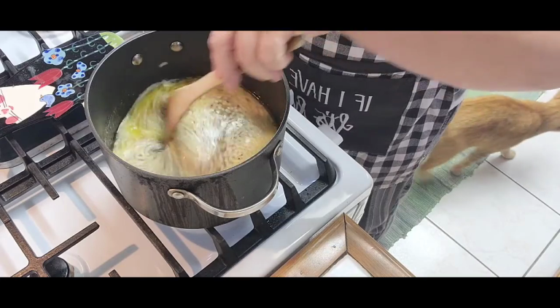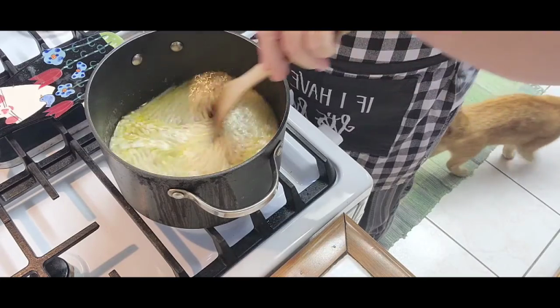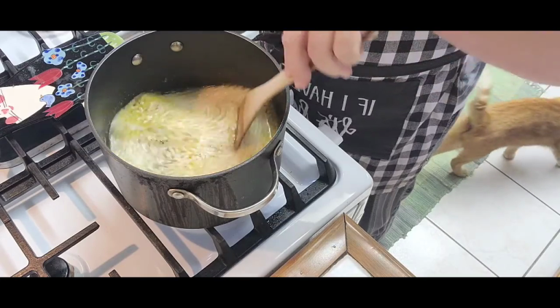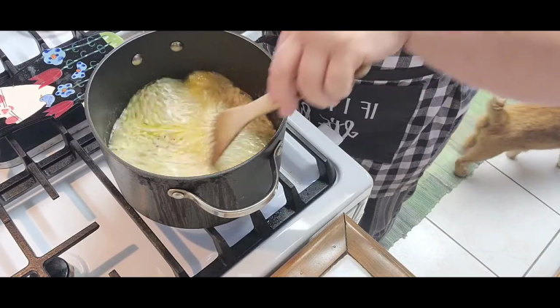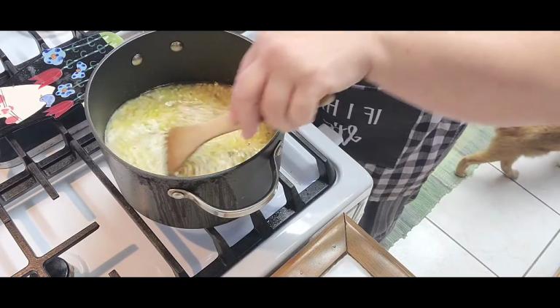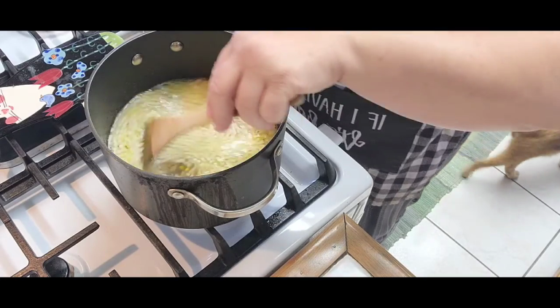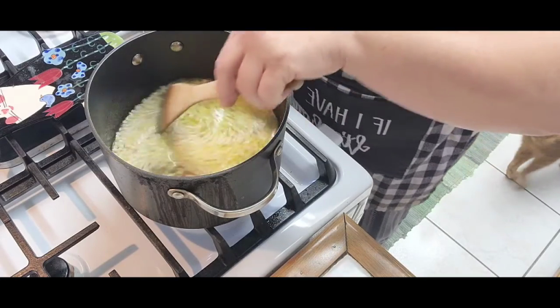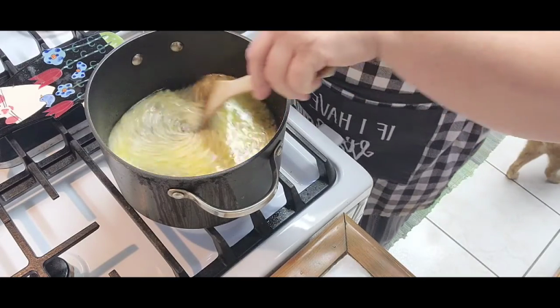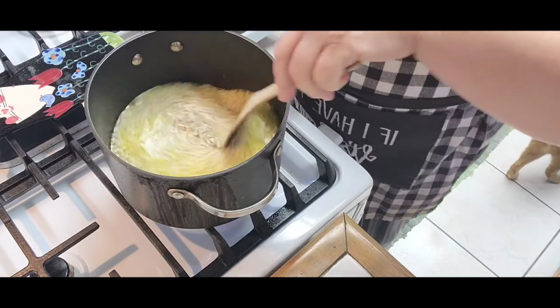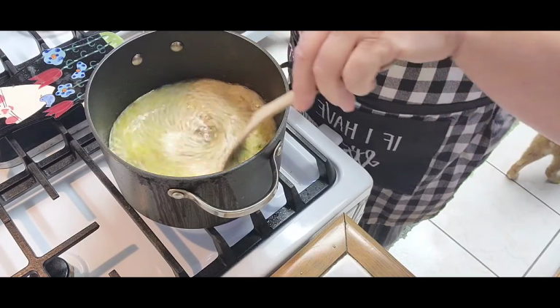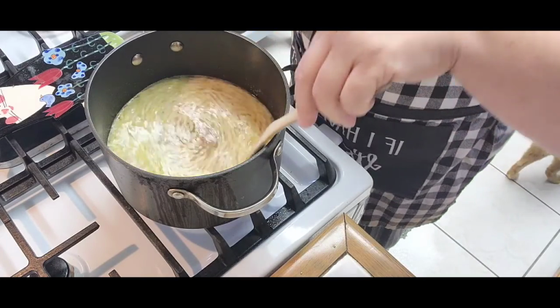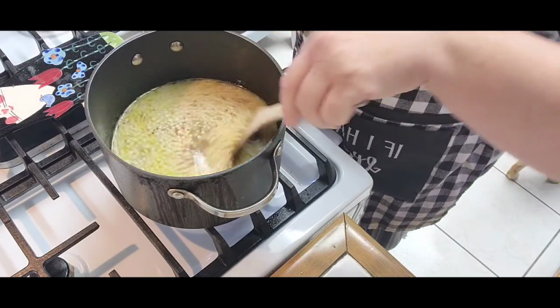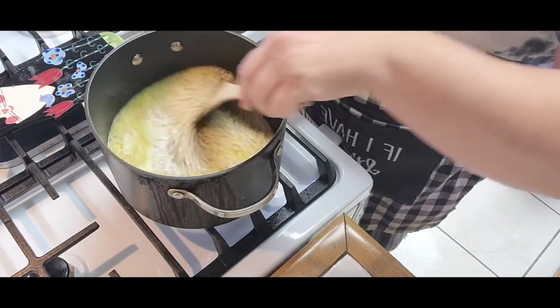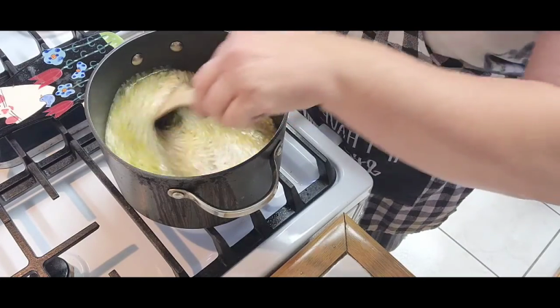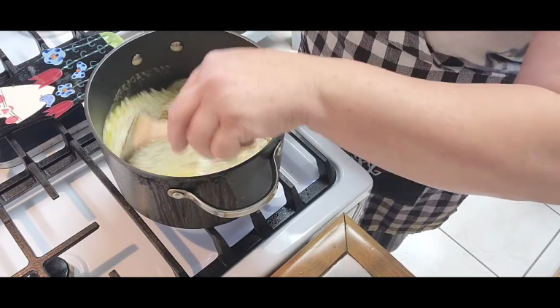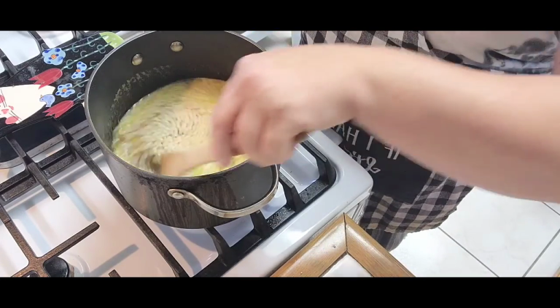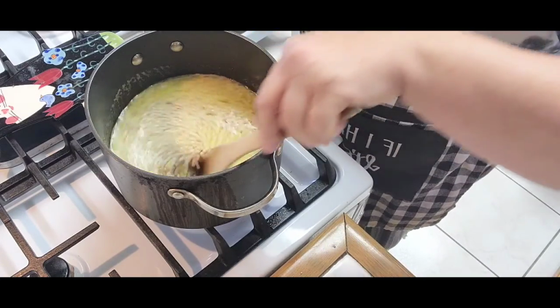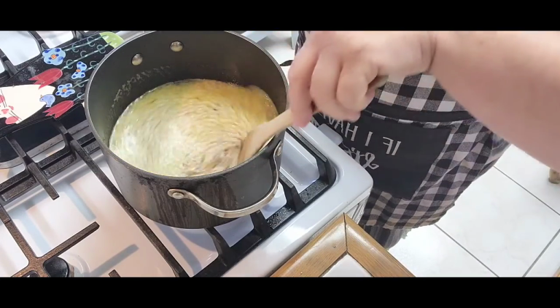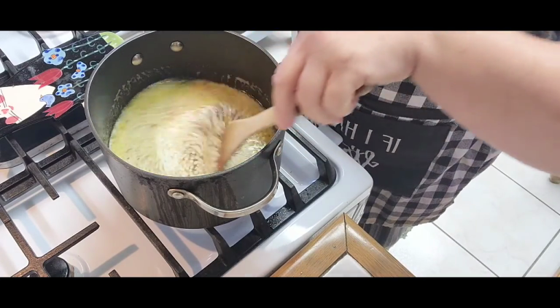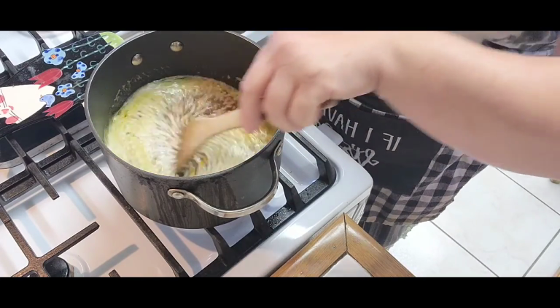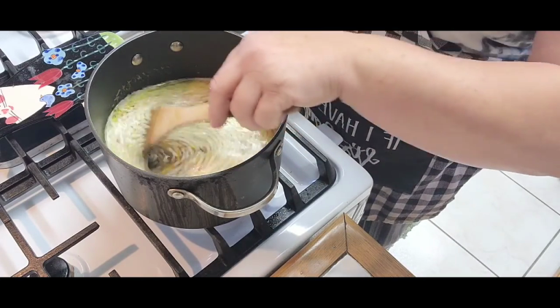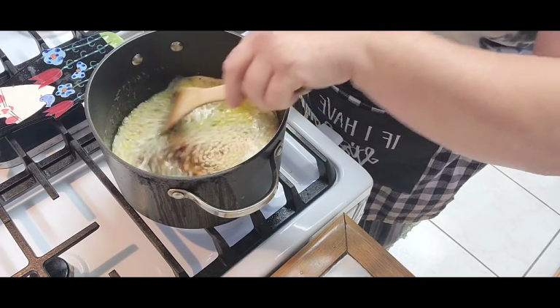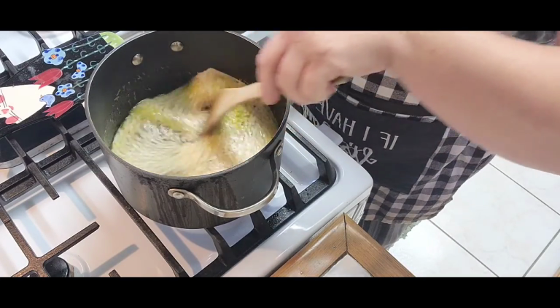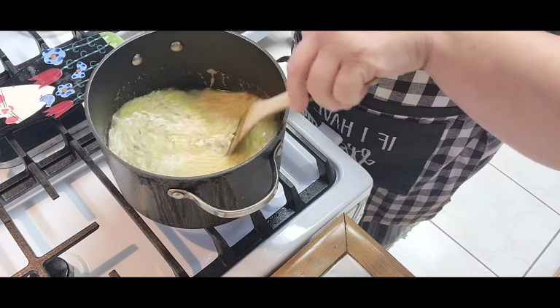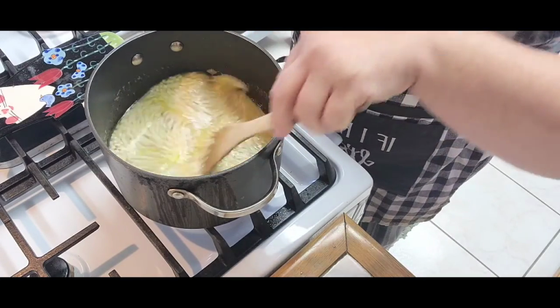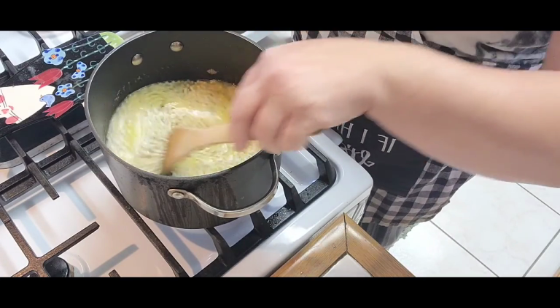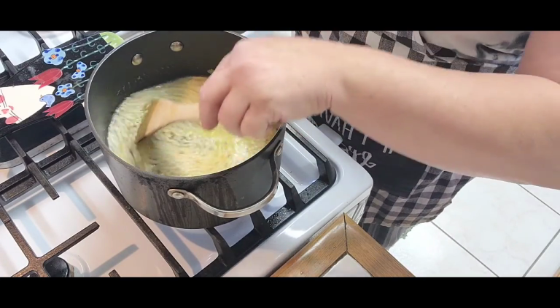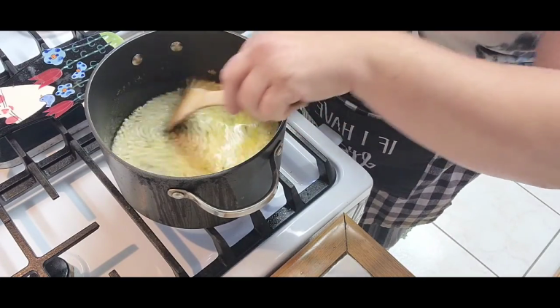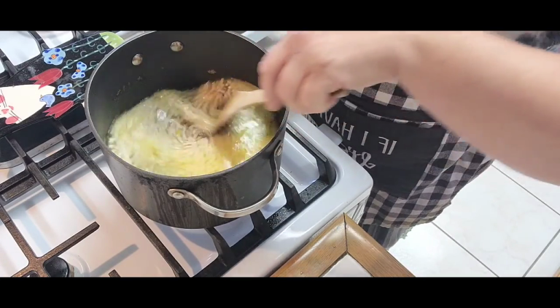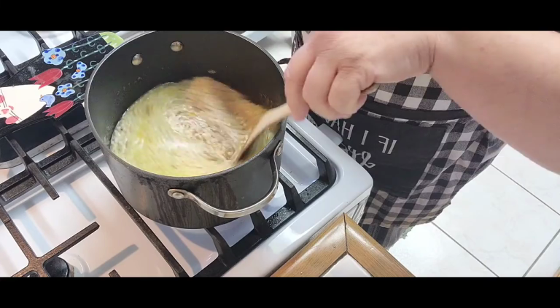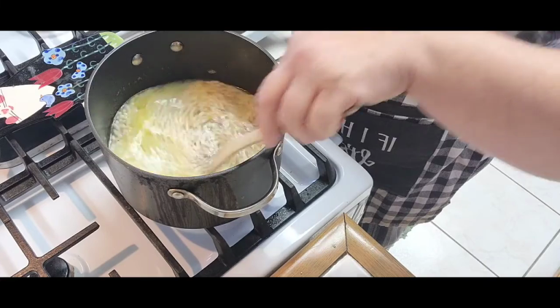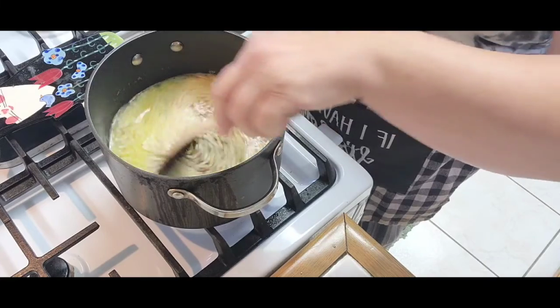It's a fantastic side. I love to have it with lamb or salmon.